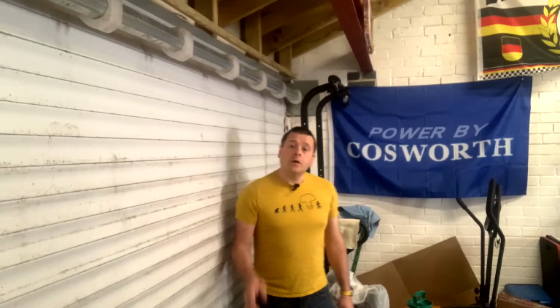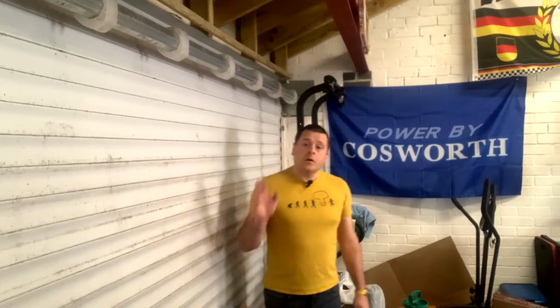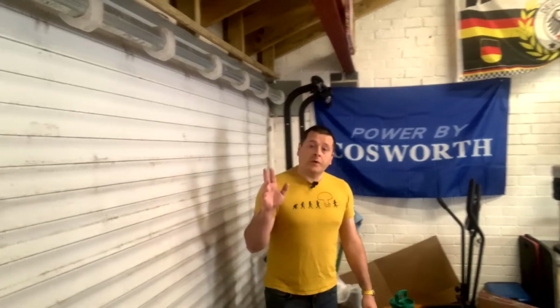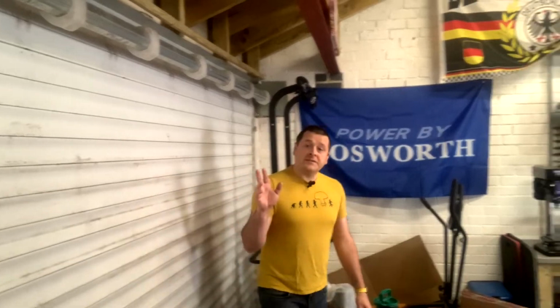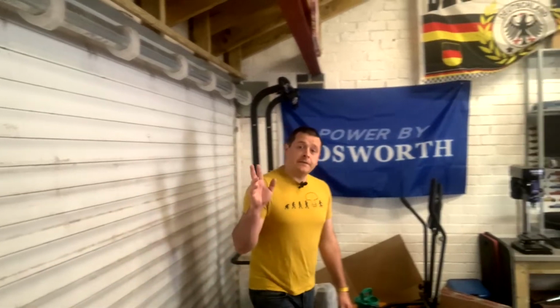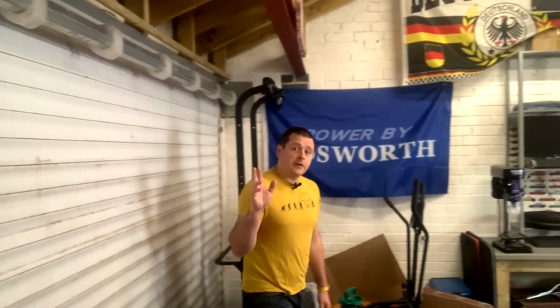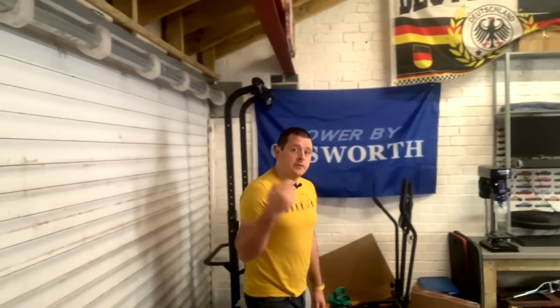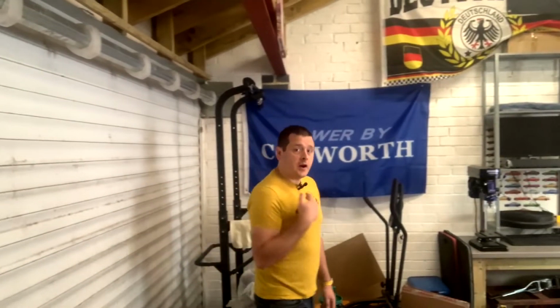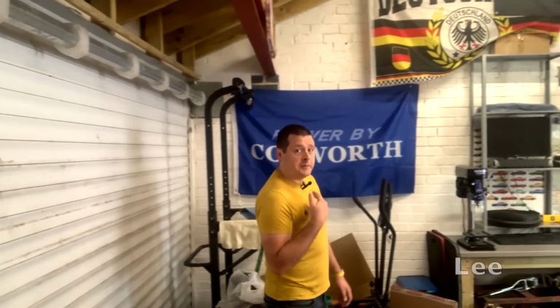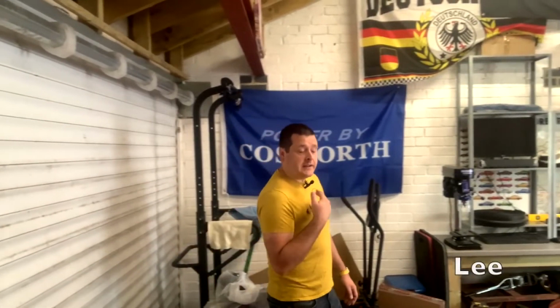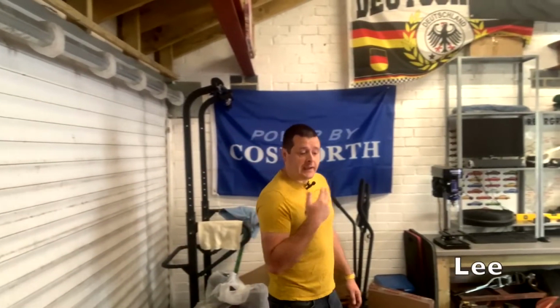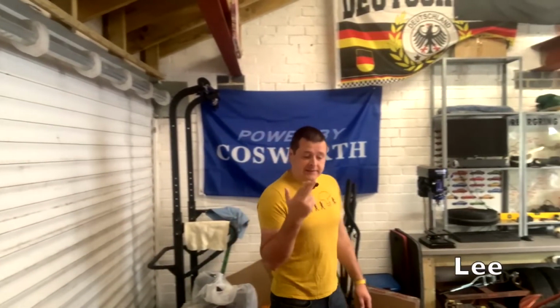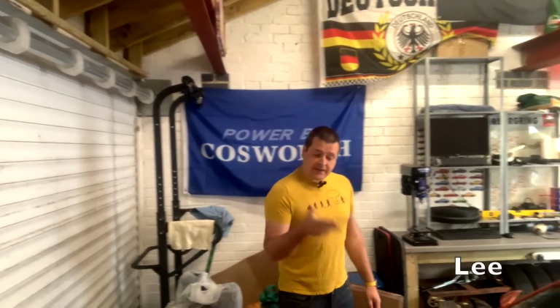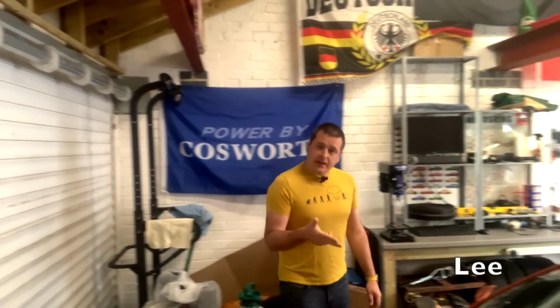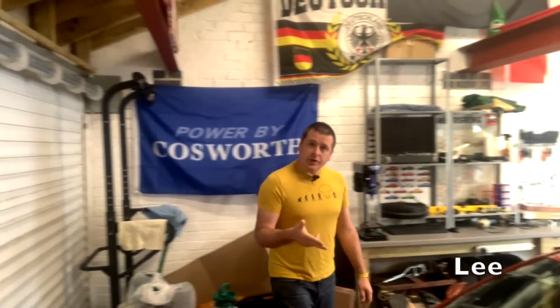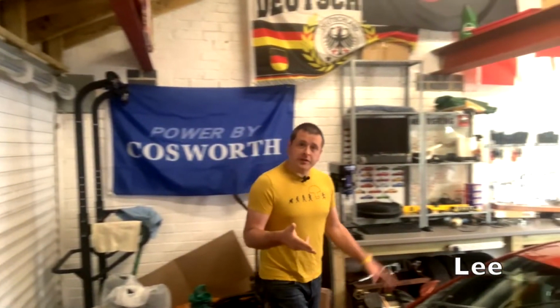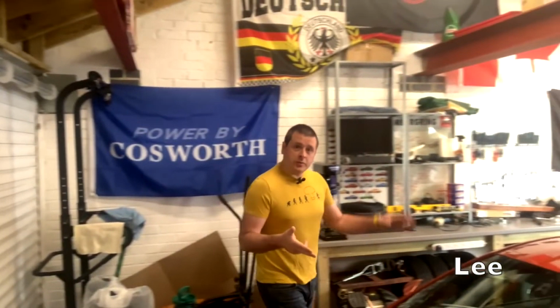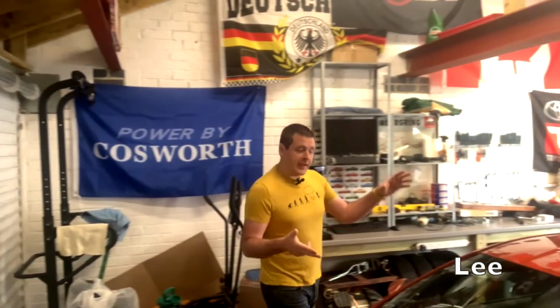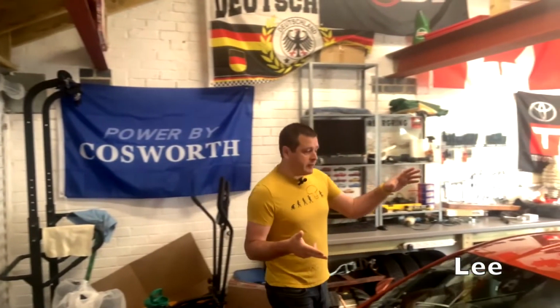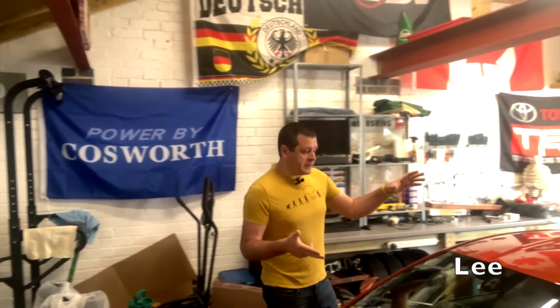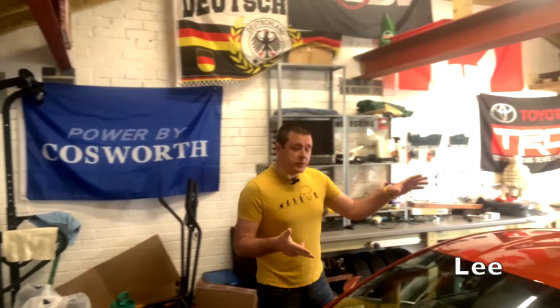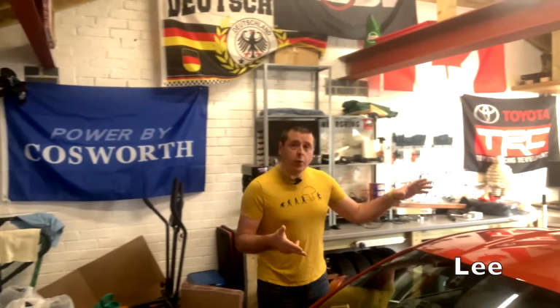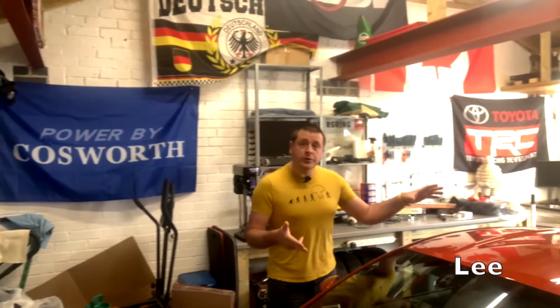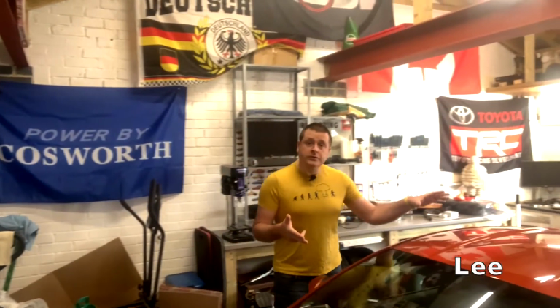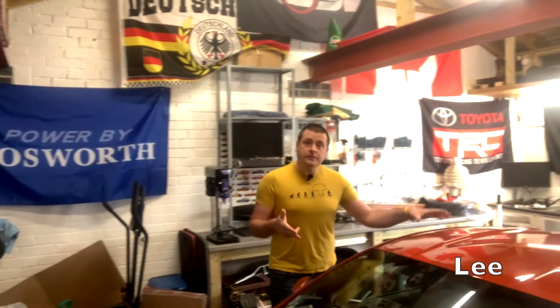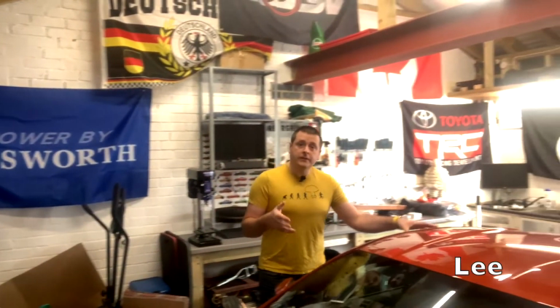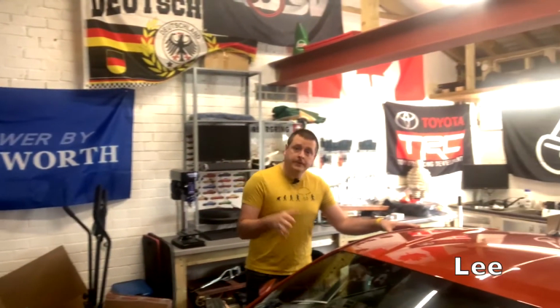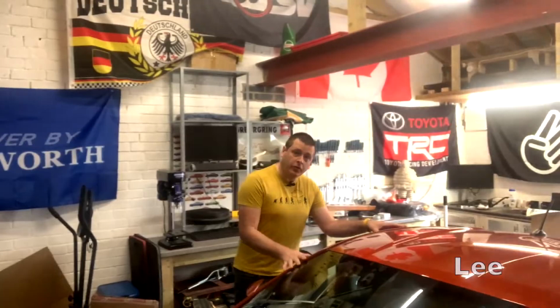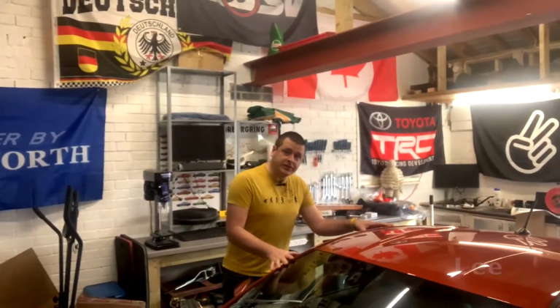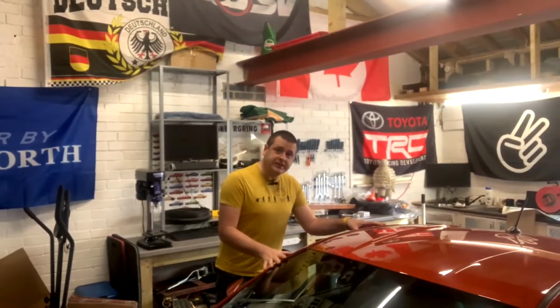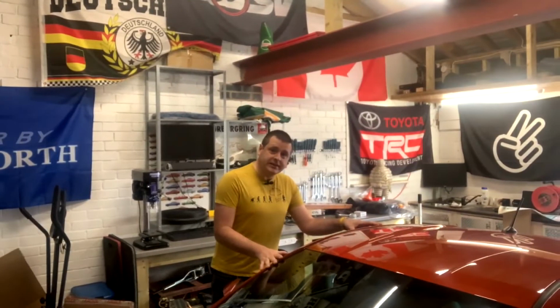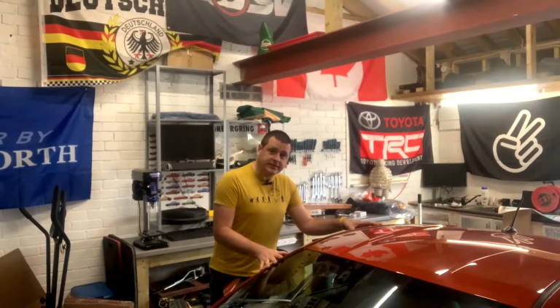Welcome to Lead Follow. I'm Lee and today we're going to be doing a replacement oil control valve on the GT86.